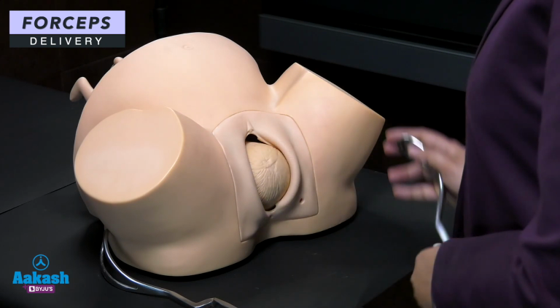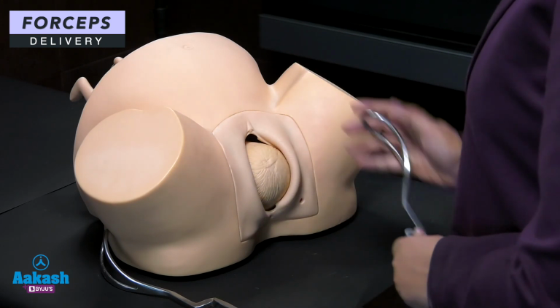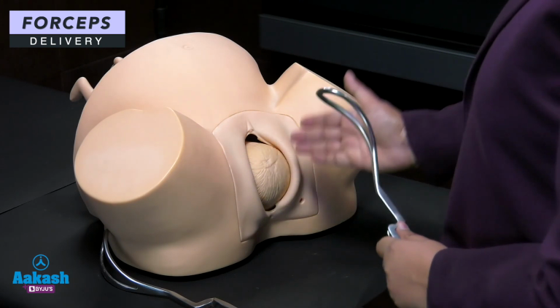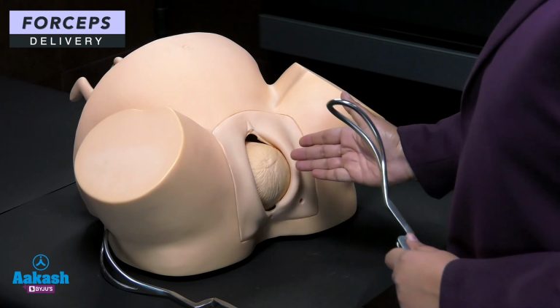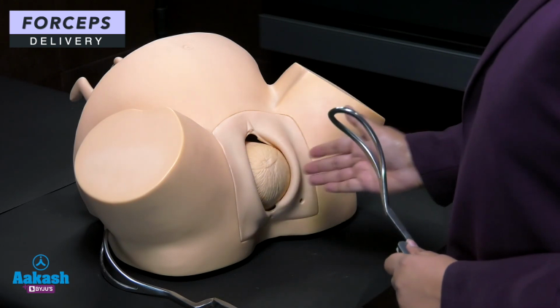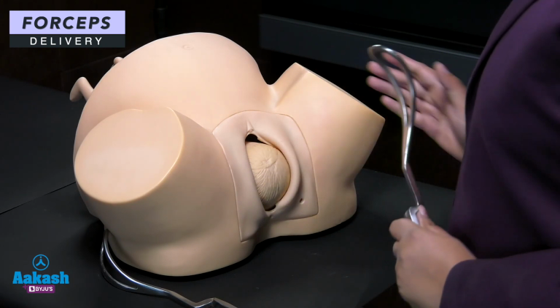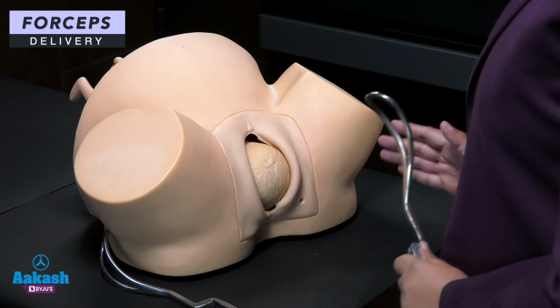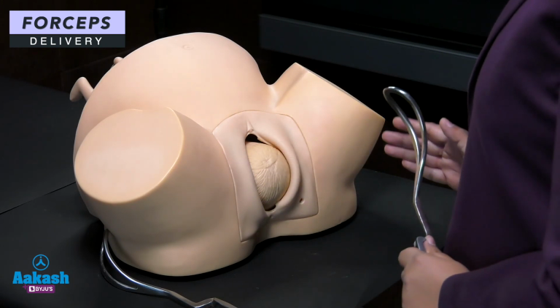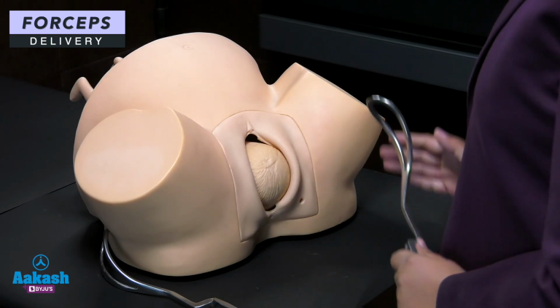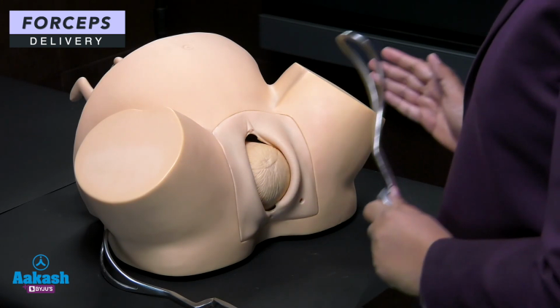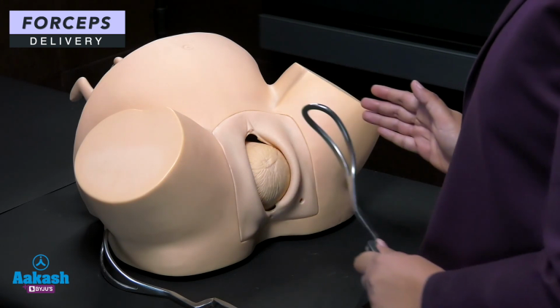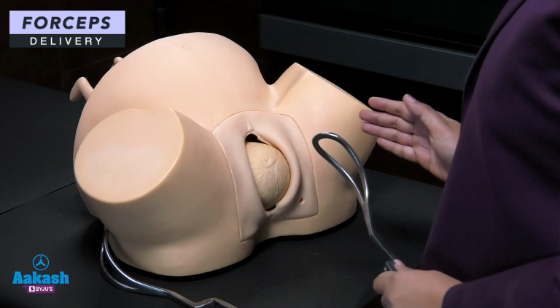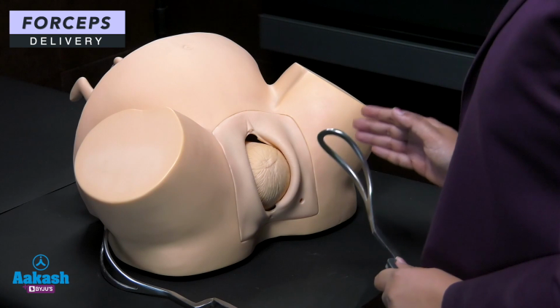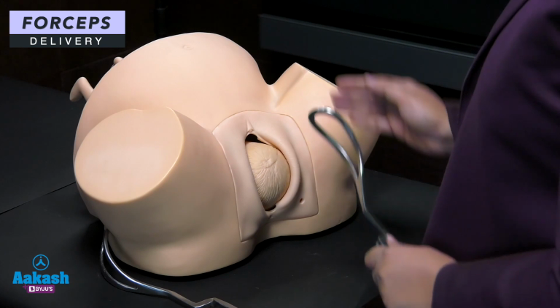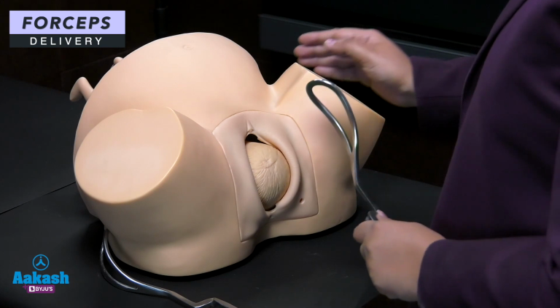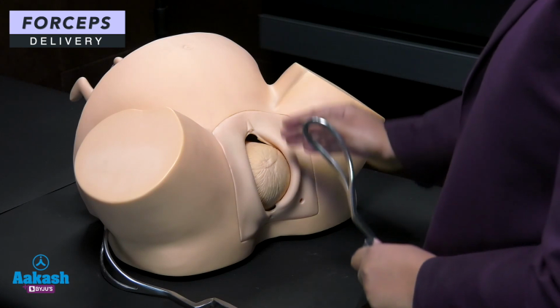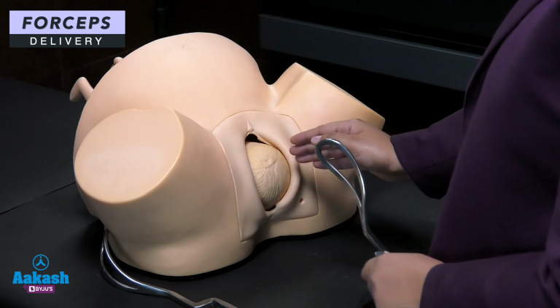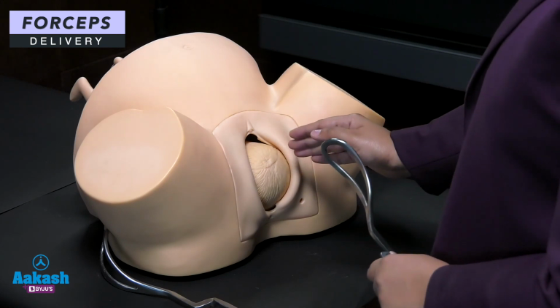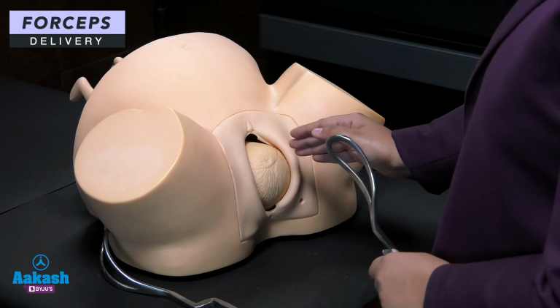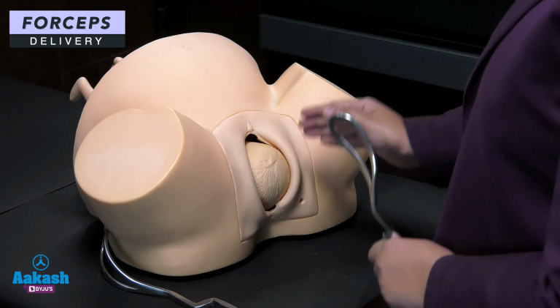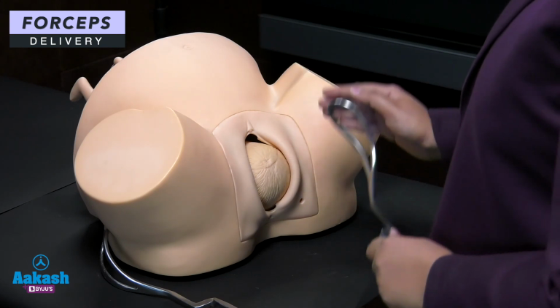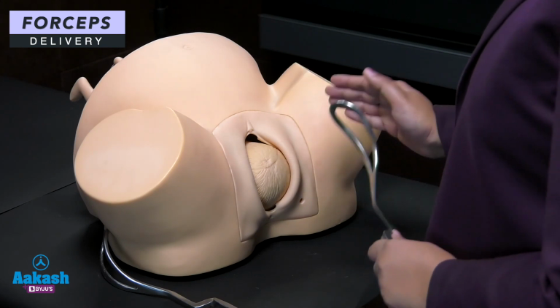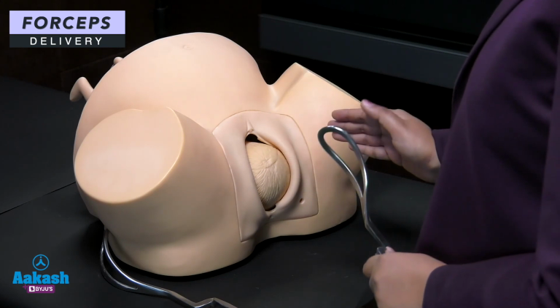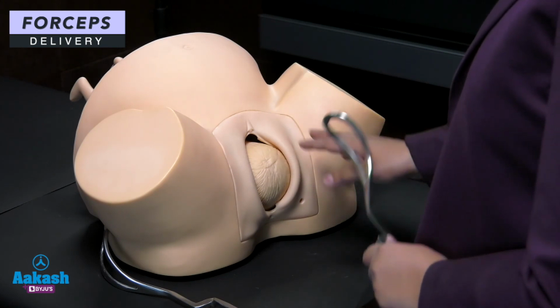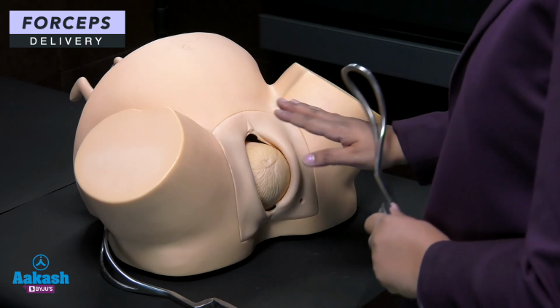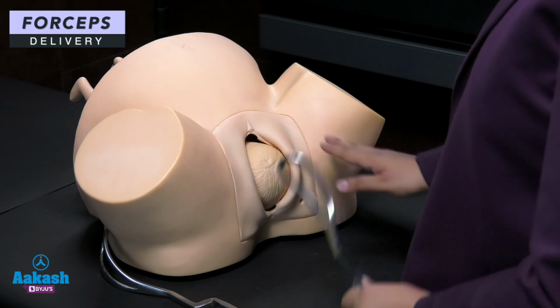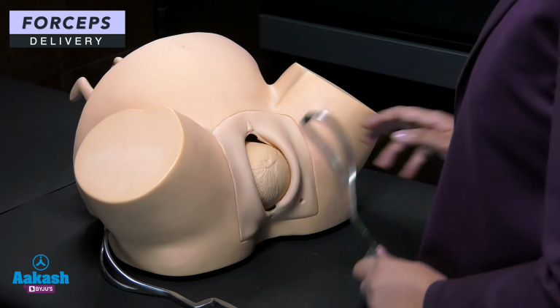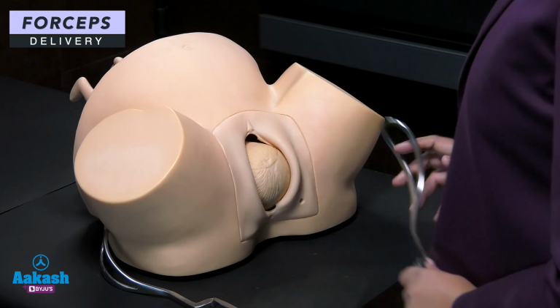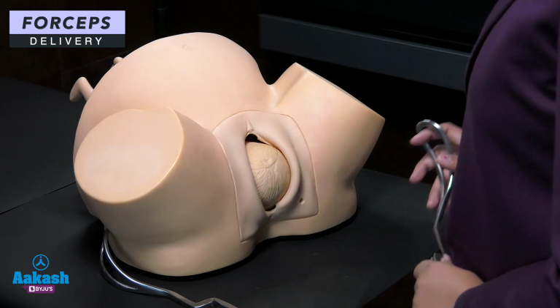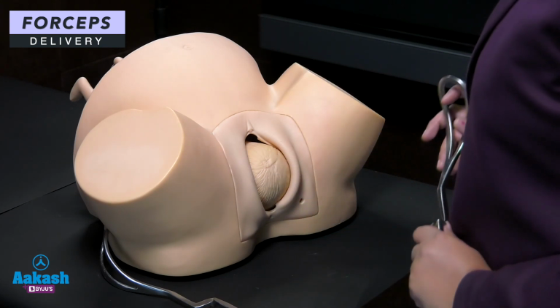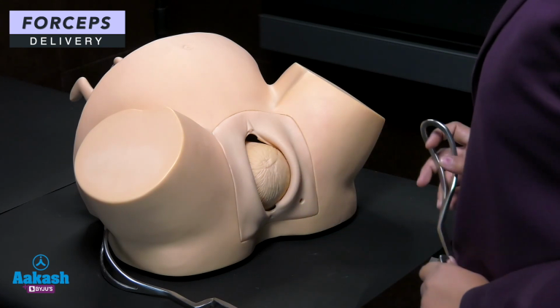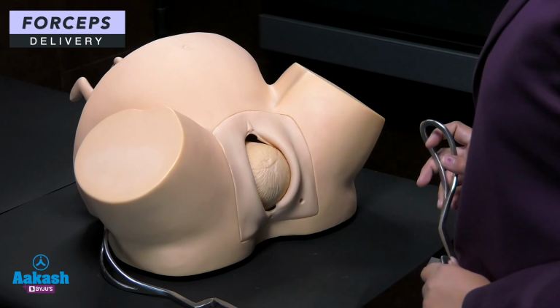This is an outlet baby. Outlet baby means the head of the baby is visible without separating the labia.